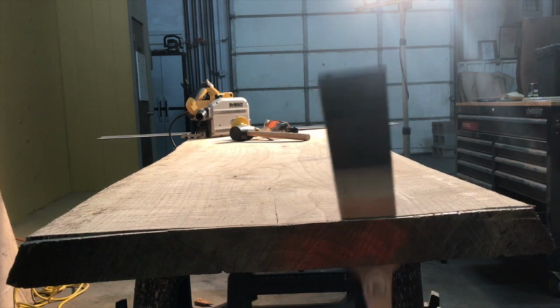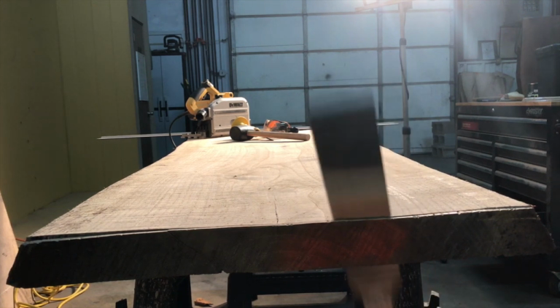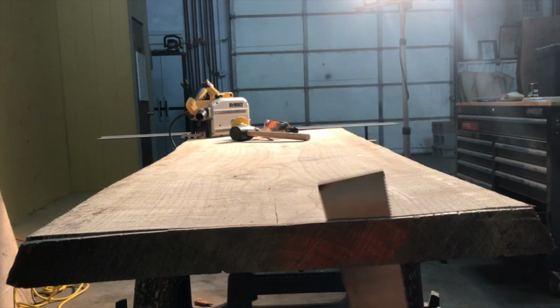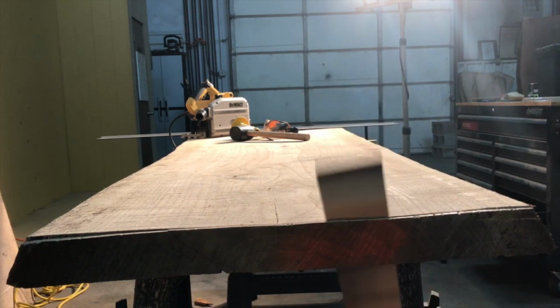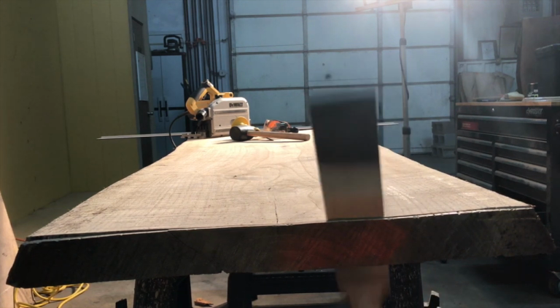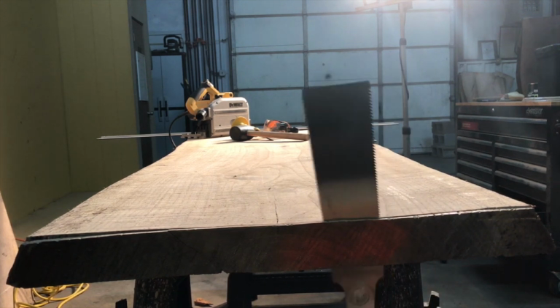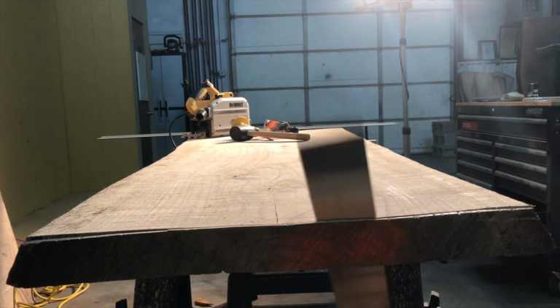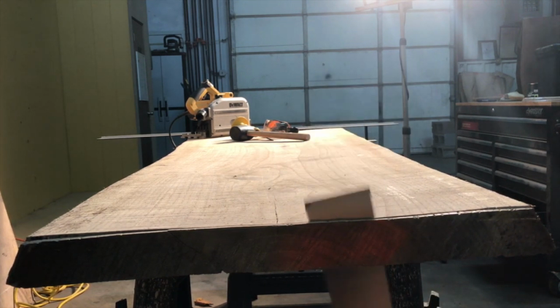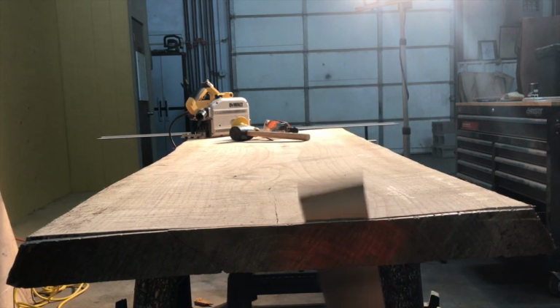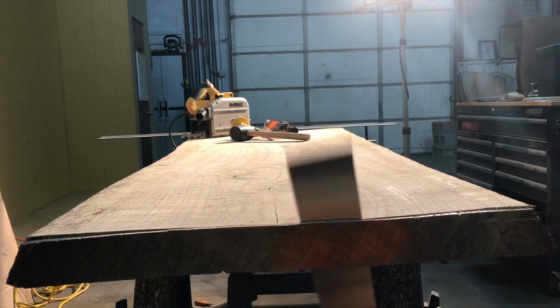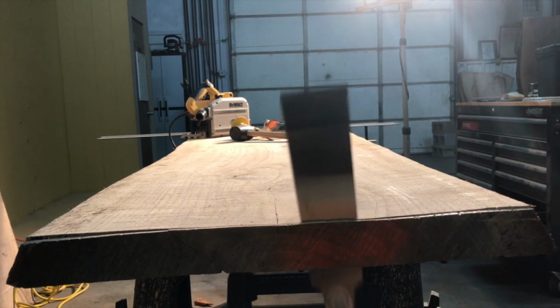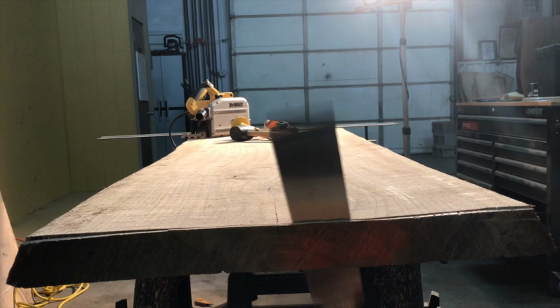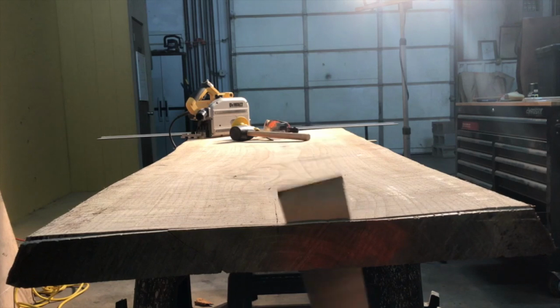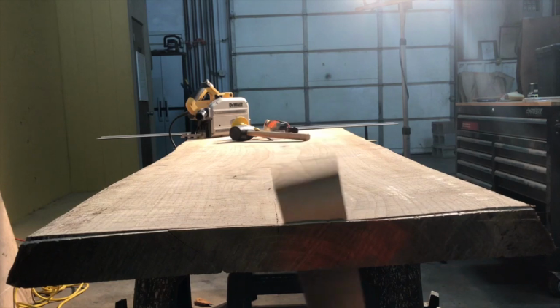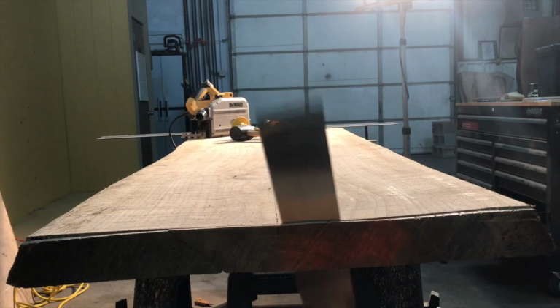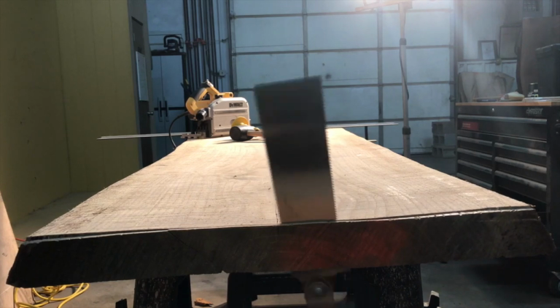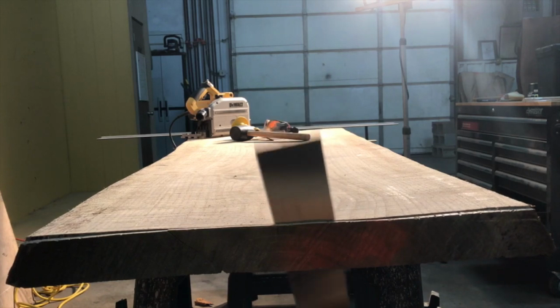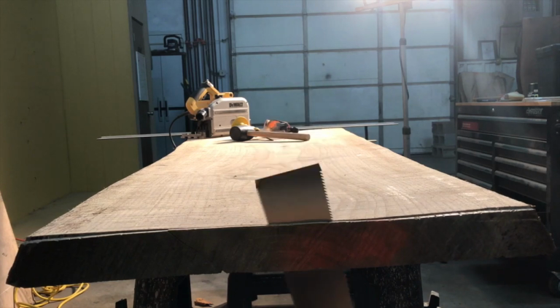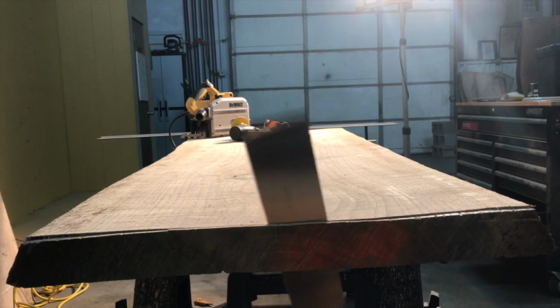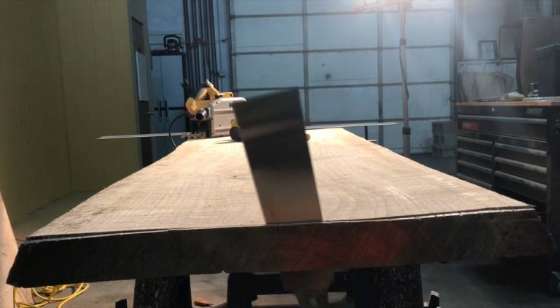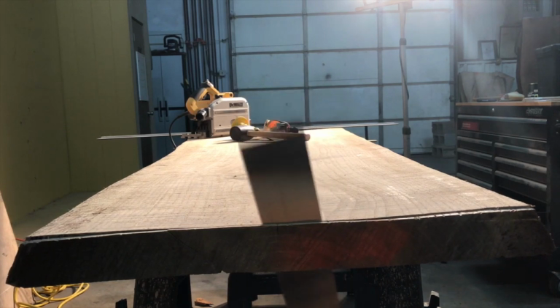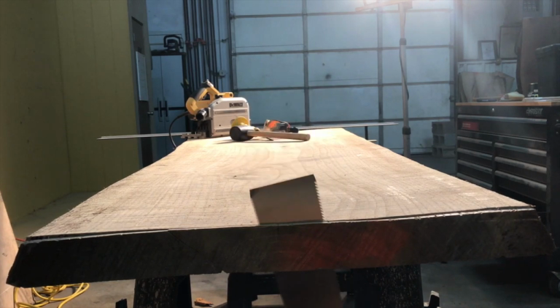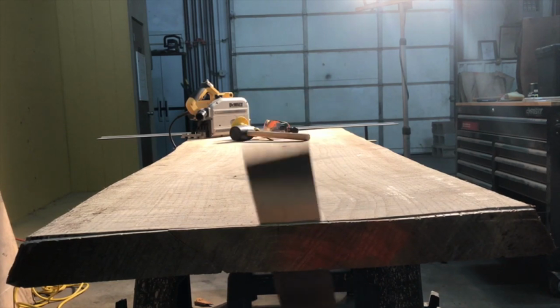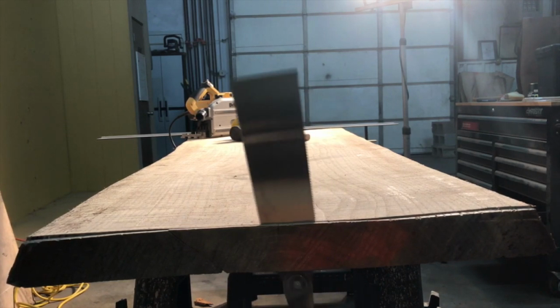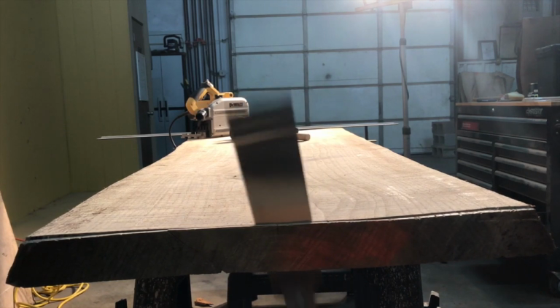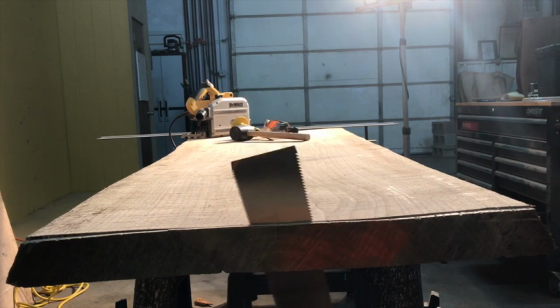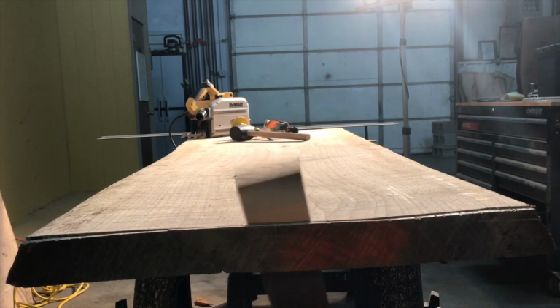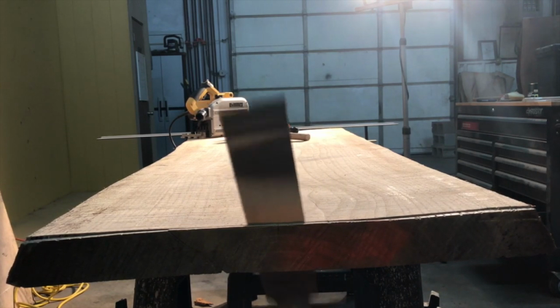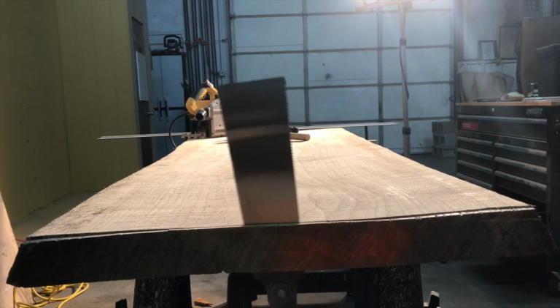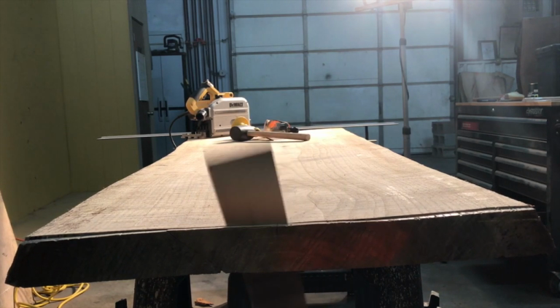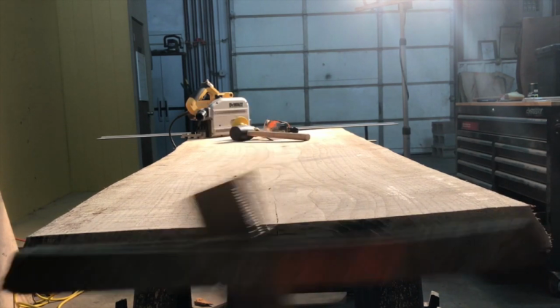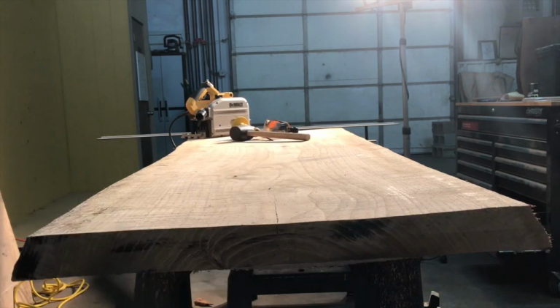As we wrap up rough construction on this red oak slab, stay tuned for the next video in the series where we look at our flattening jig.